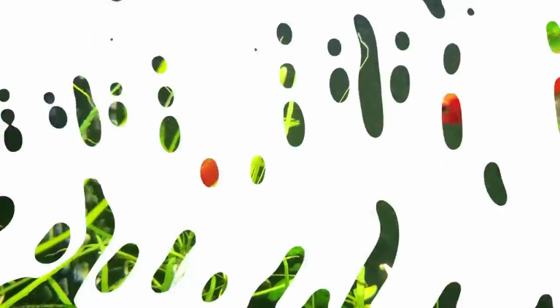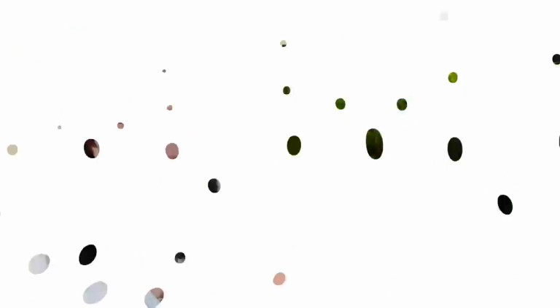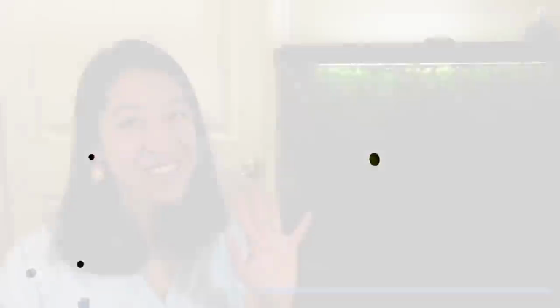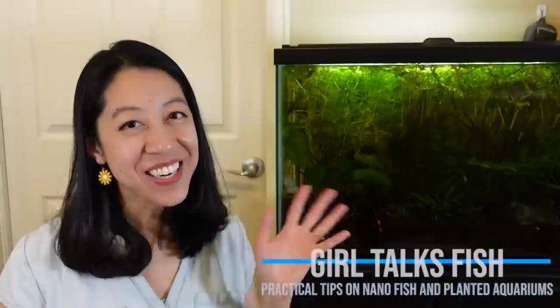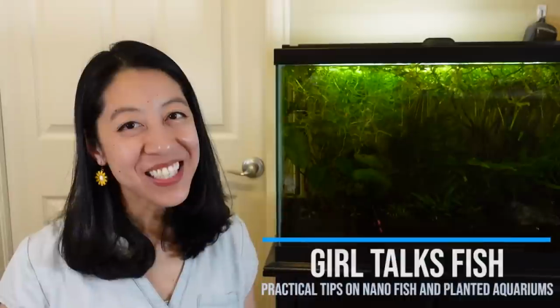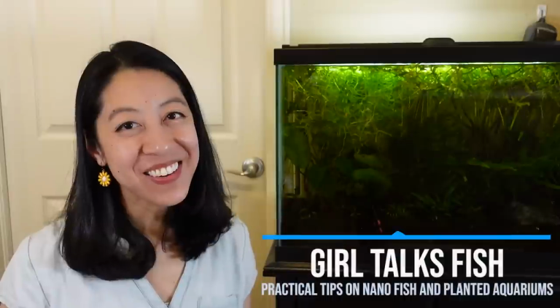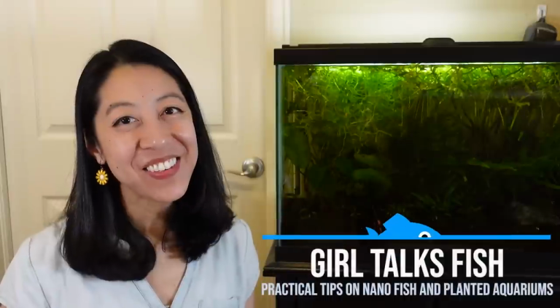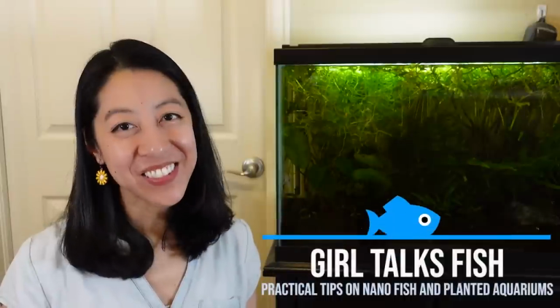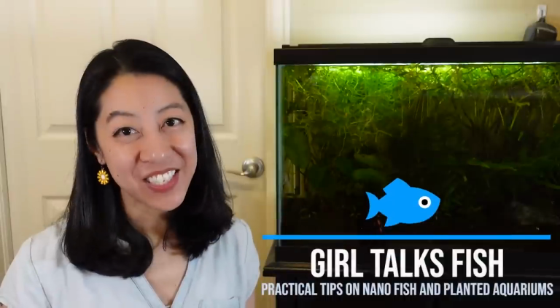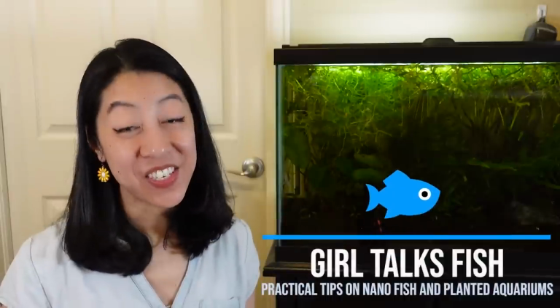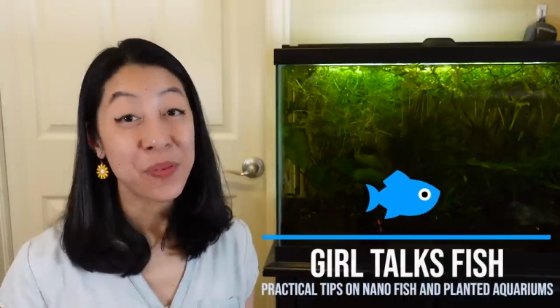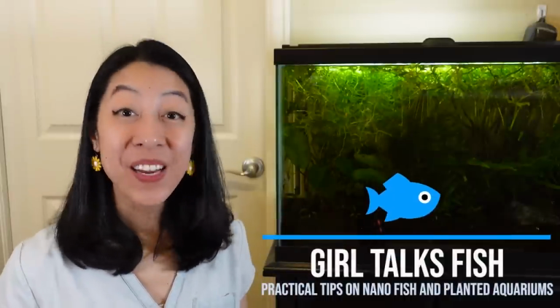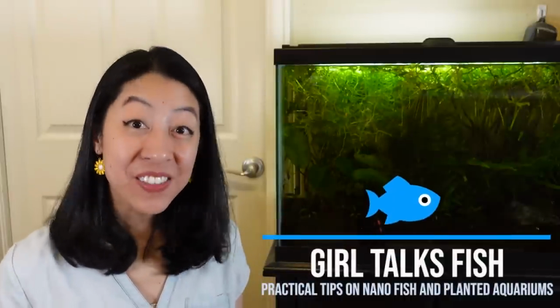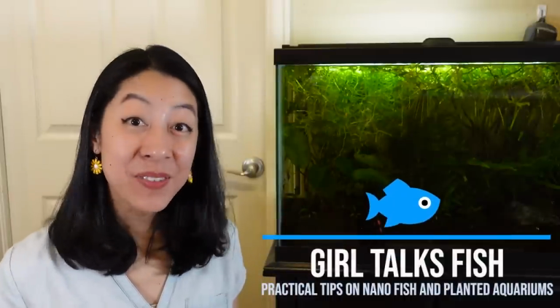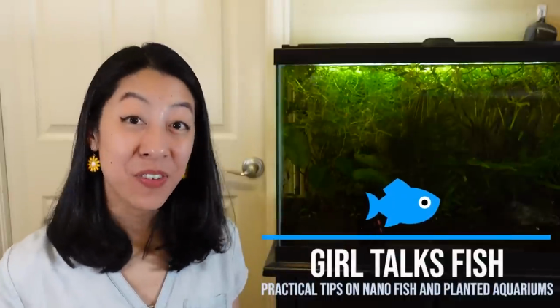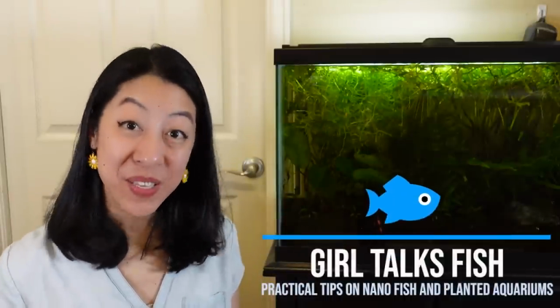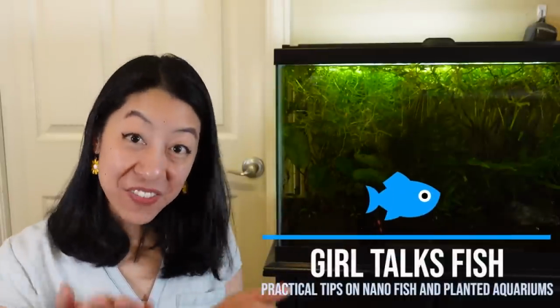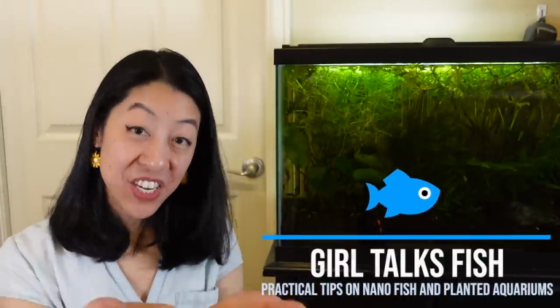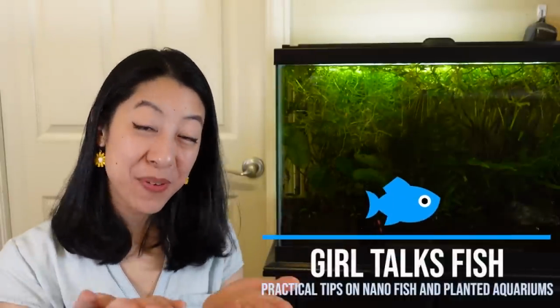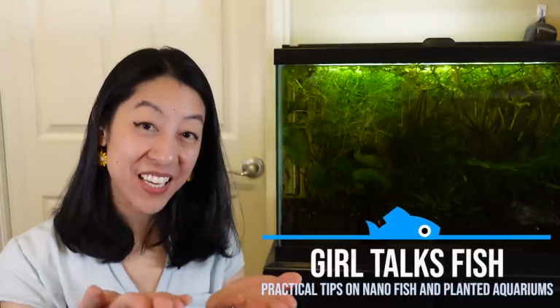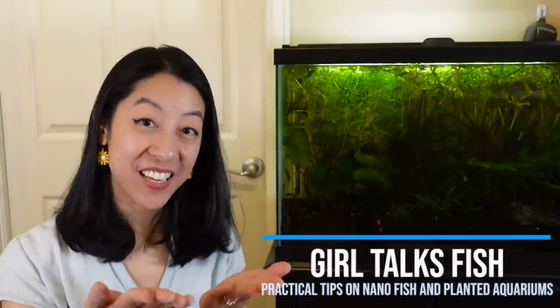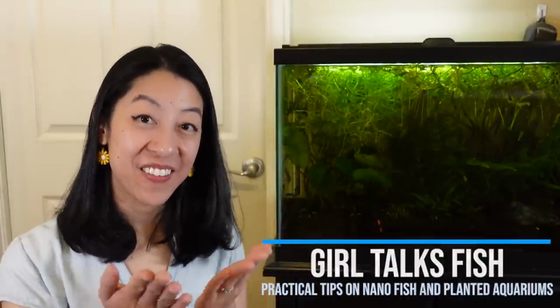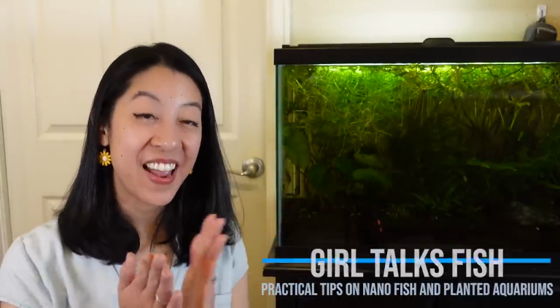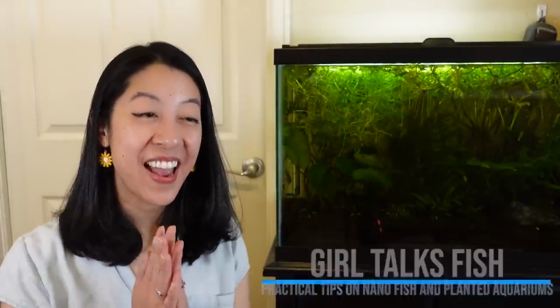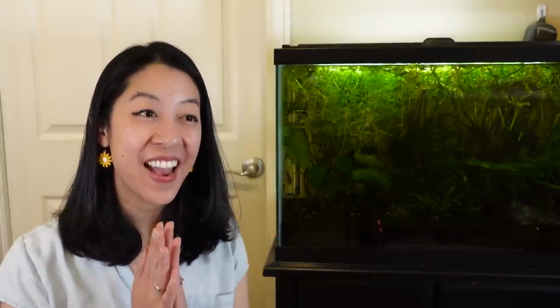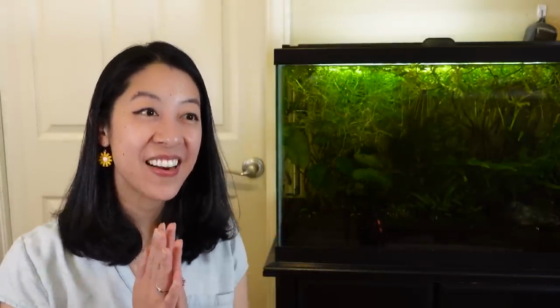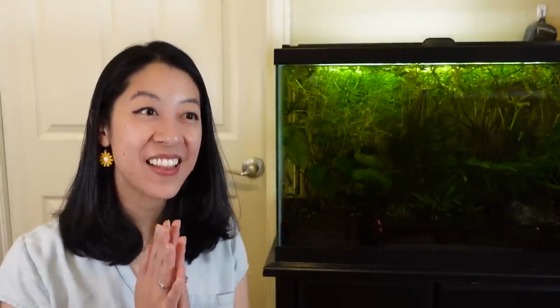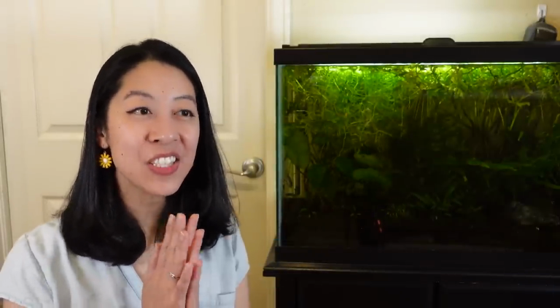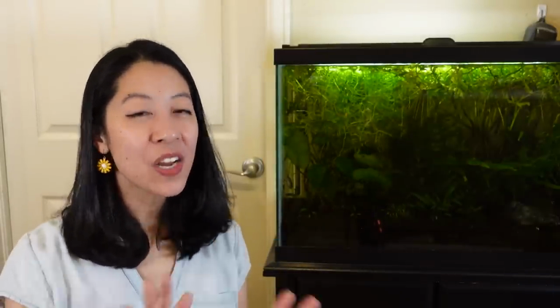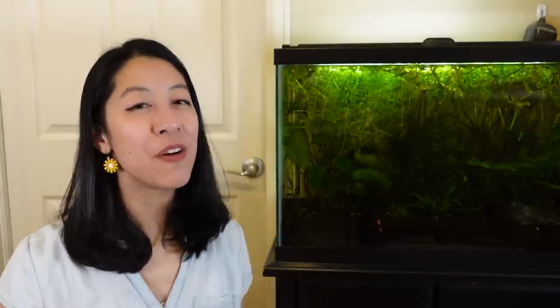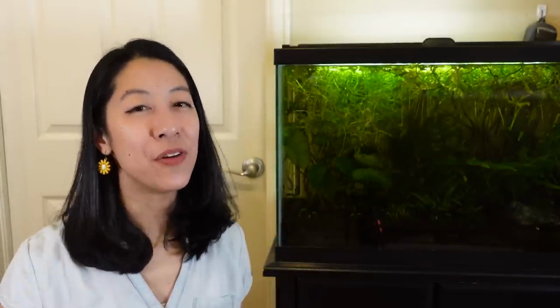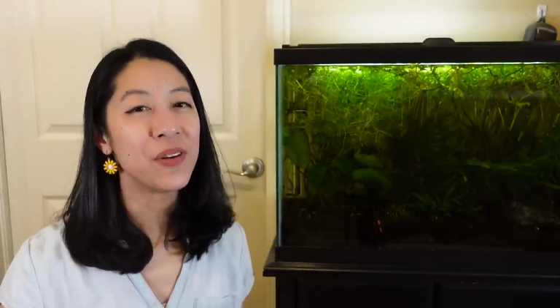Hi, my name is Irene with Girl Talks Fish, here with practical tips for busy fish keepers like you. And let's talk about food.